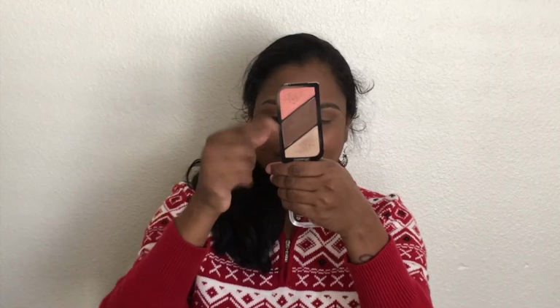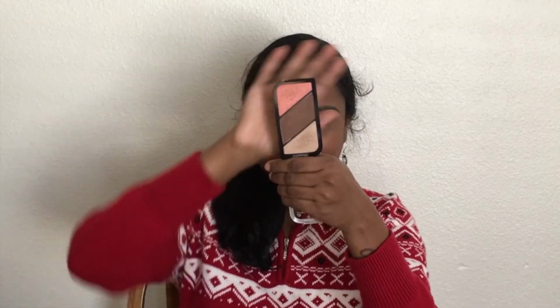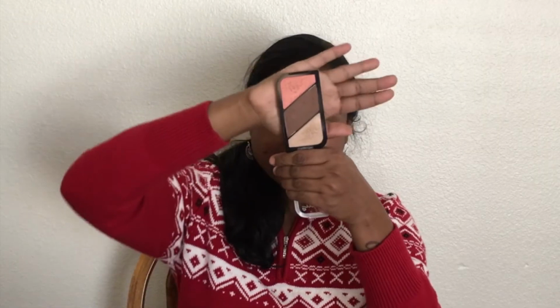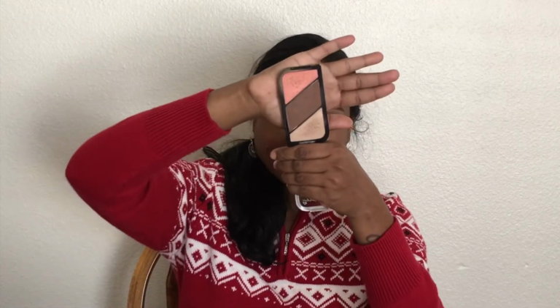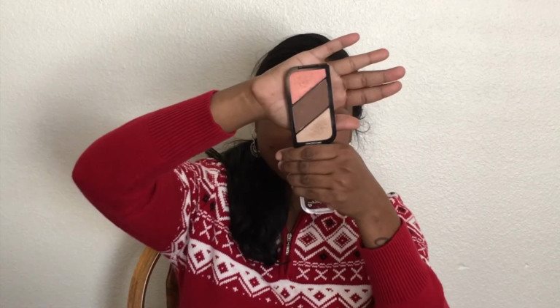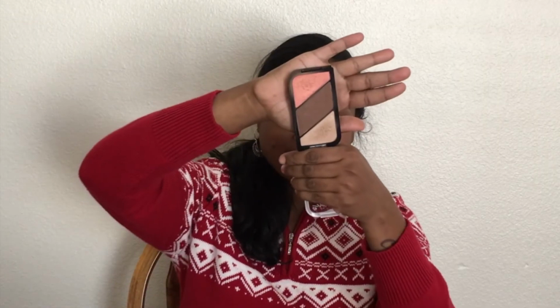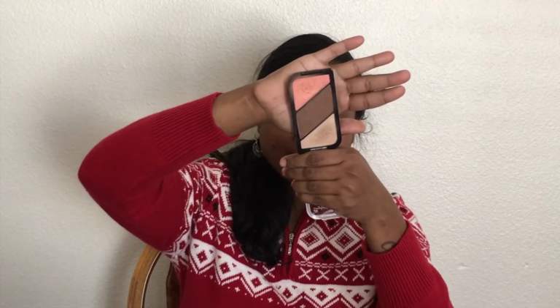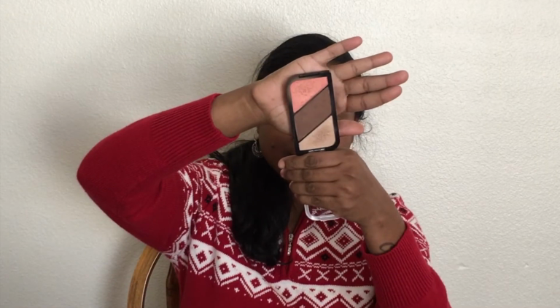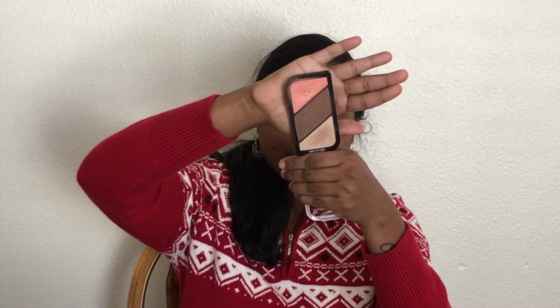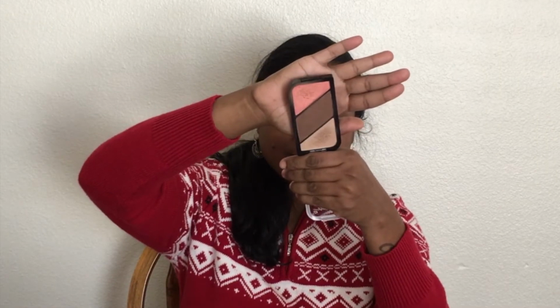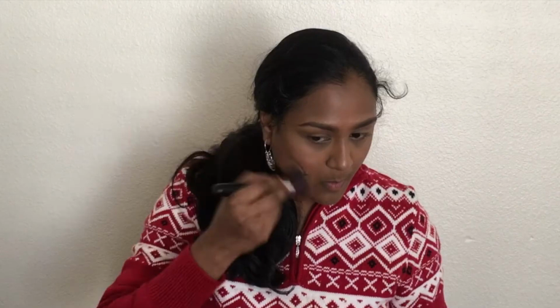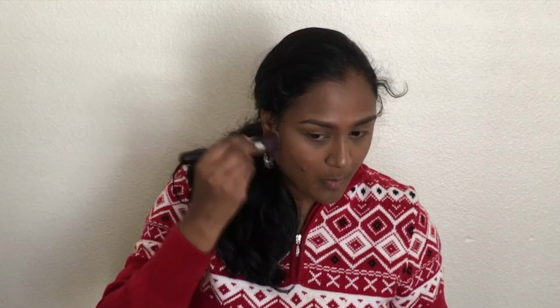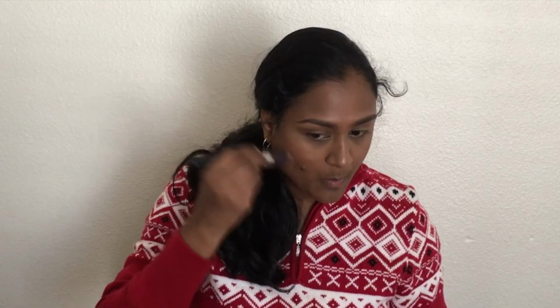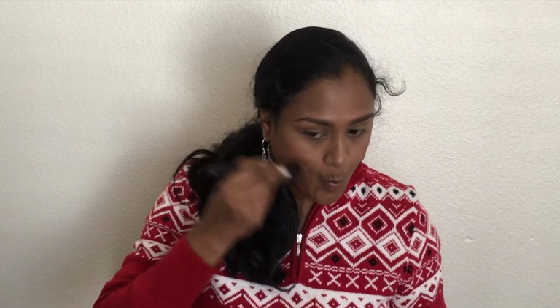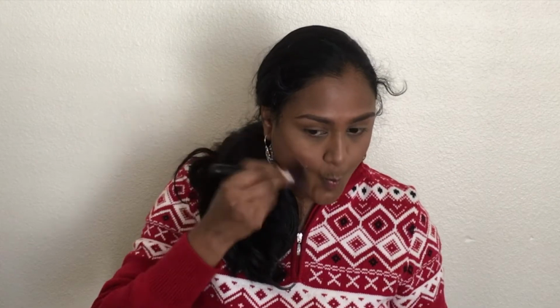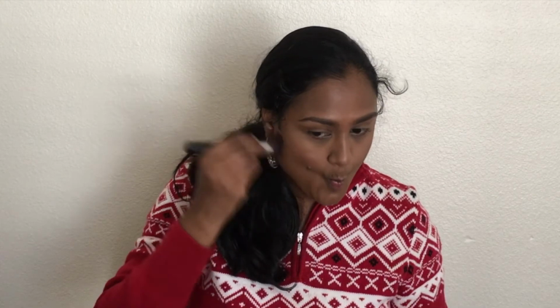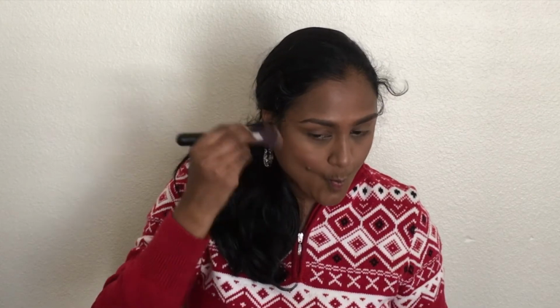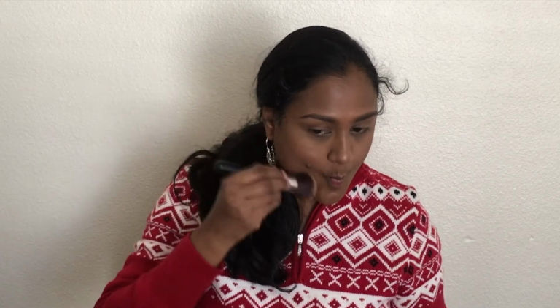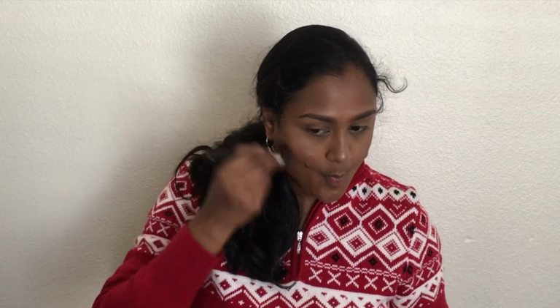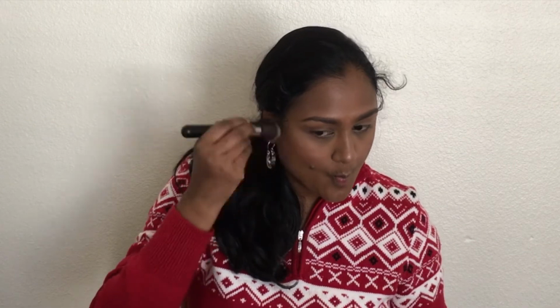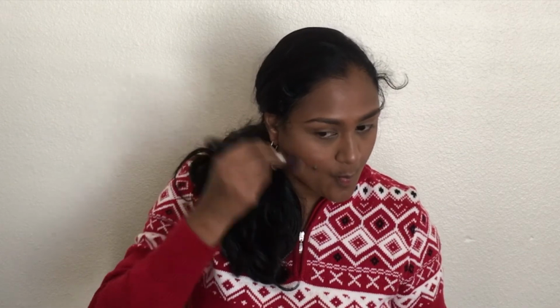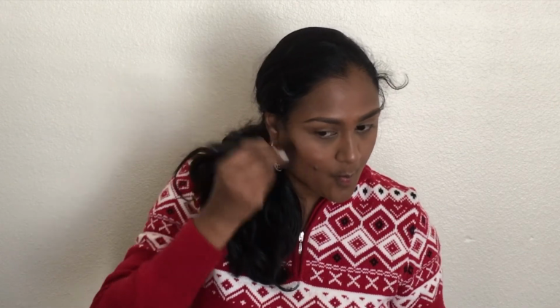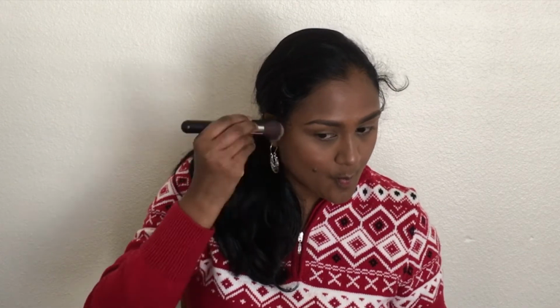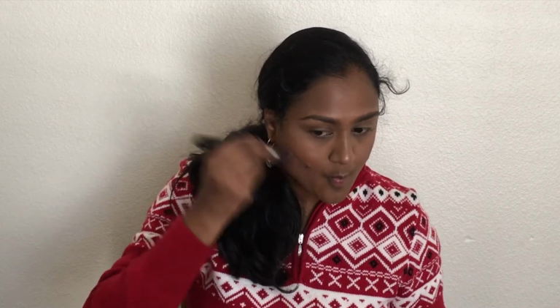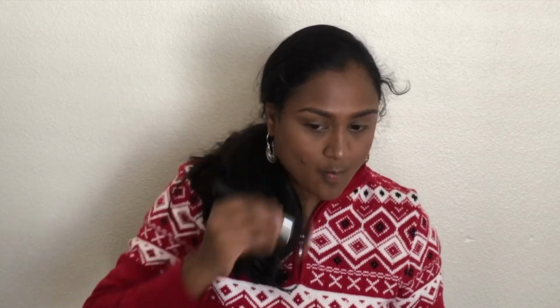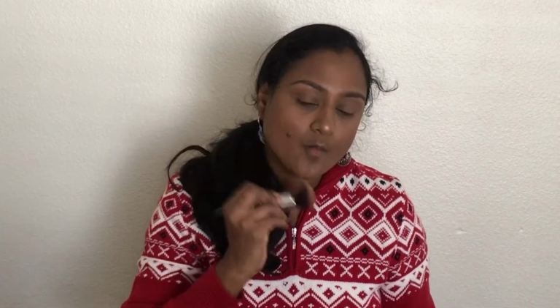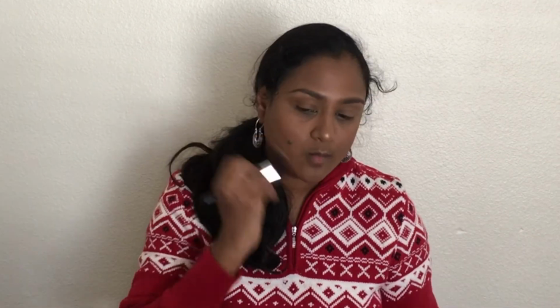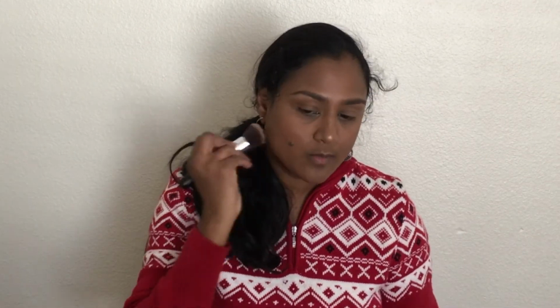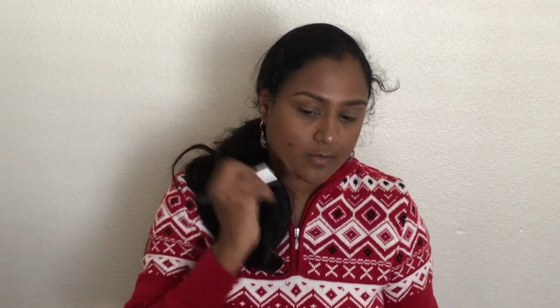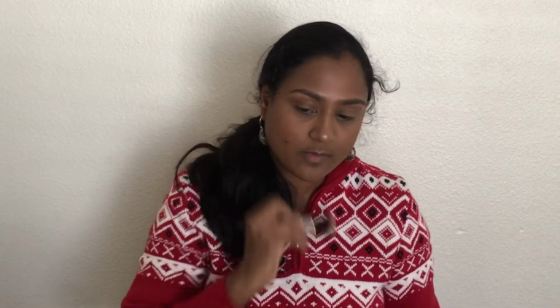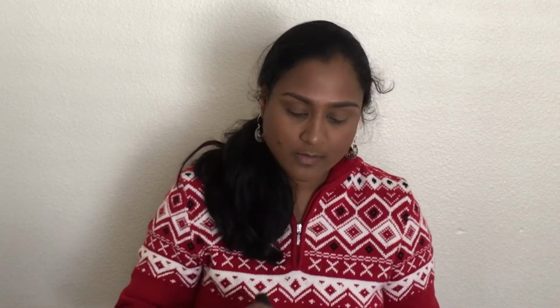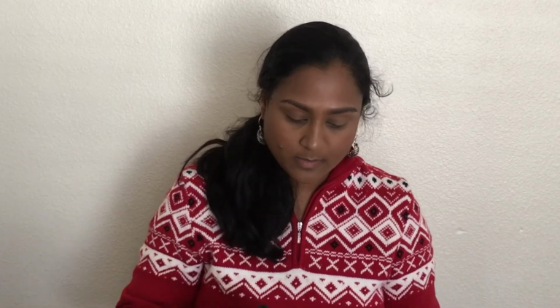For contouring, I'm making use of the Rimmel London Kate Moss palette, and I'm using the darkest shade to contour my face.